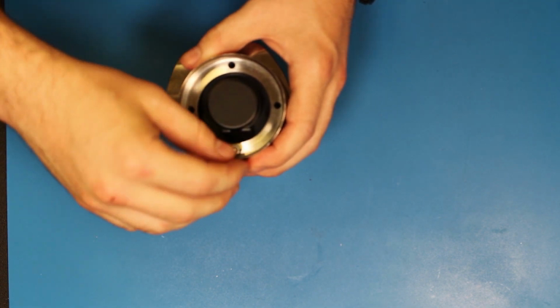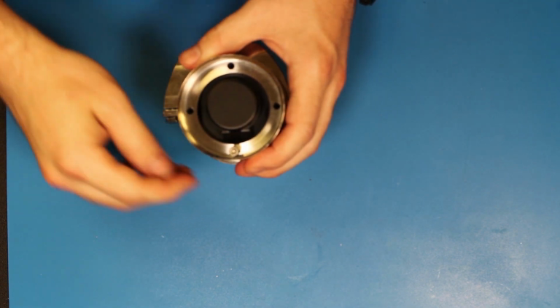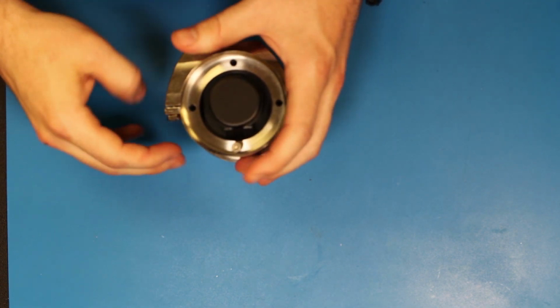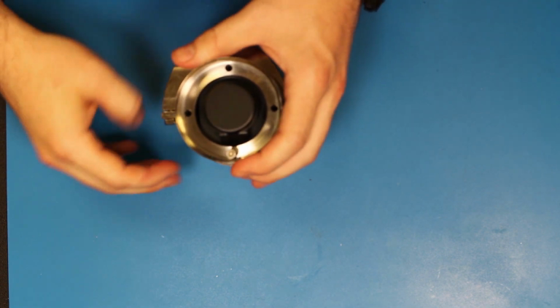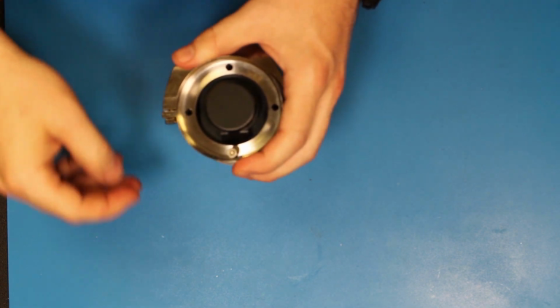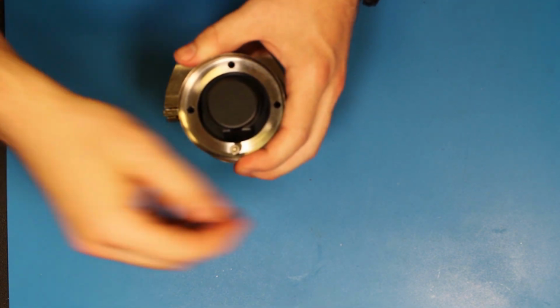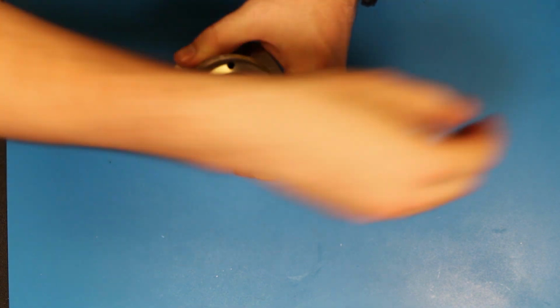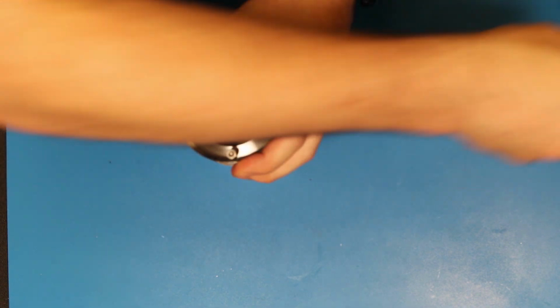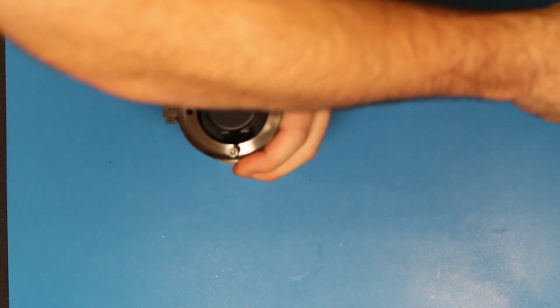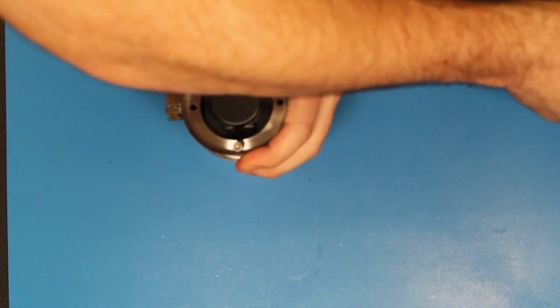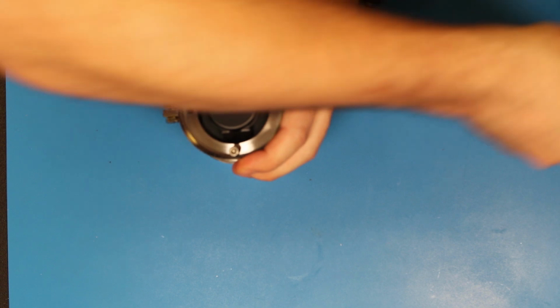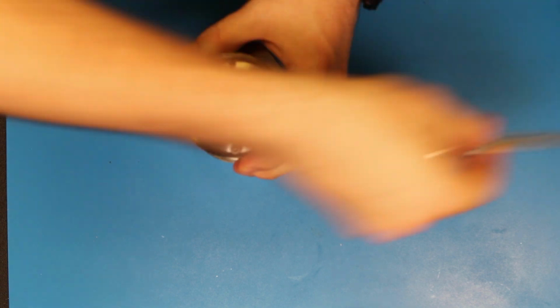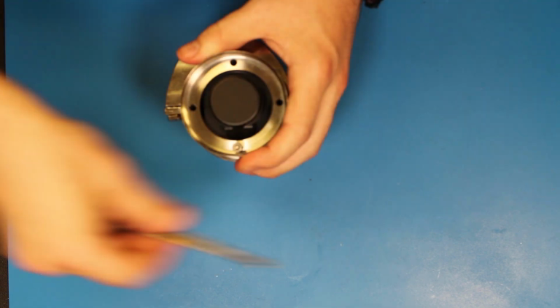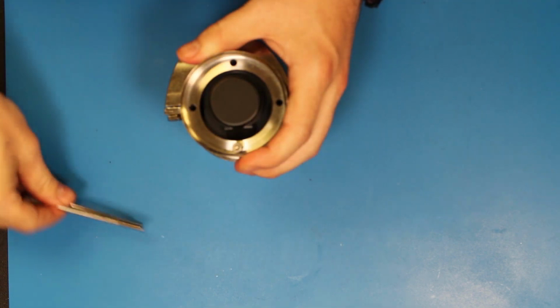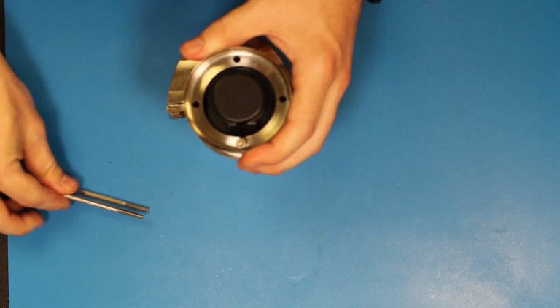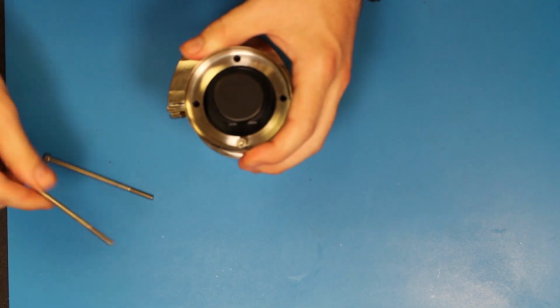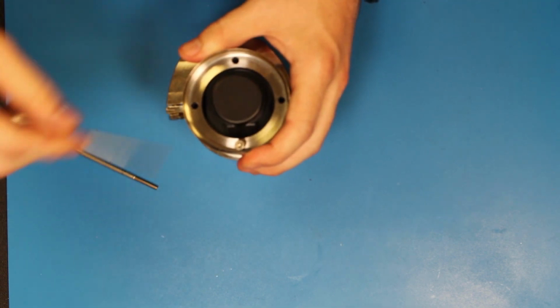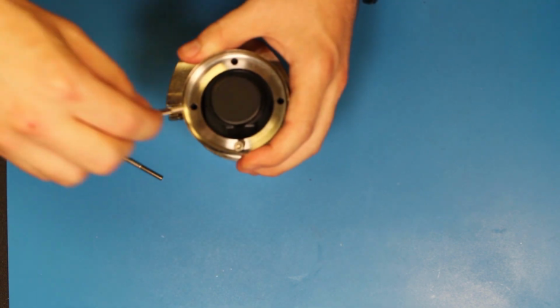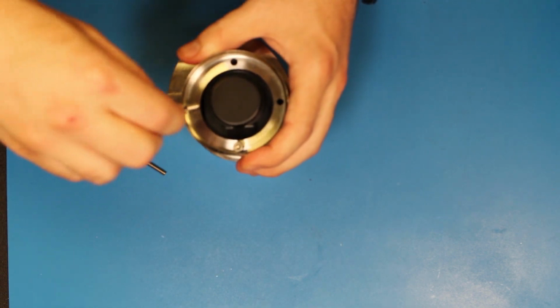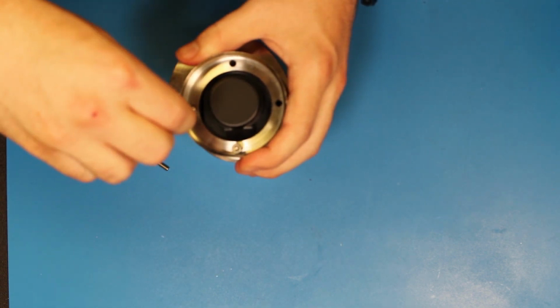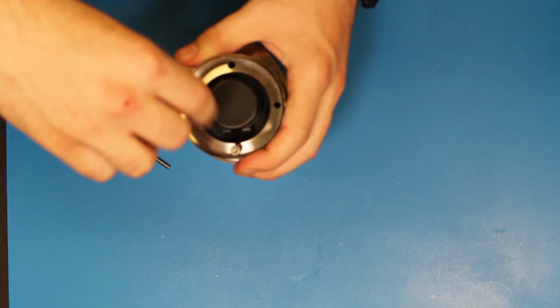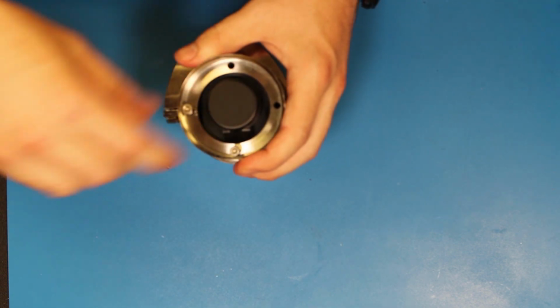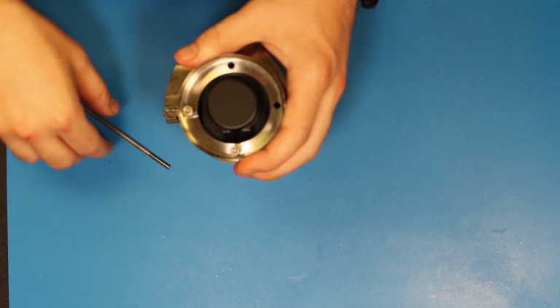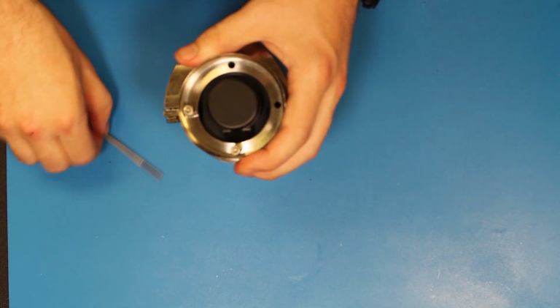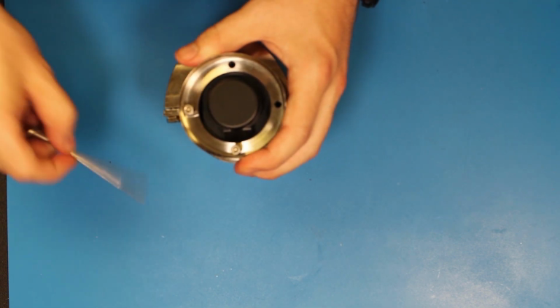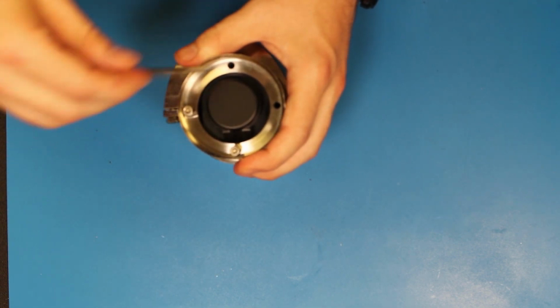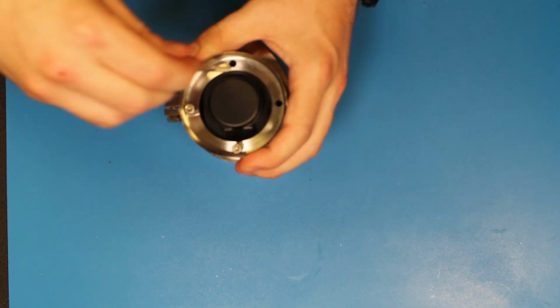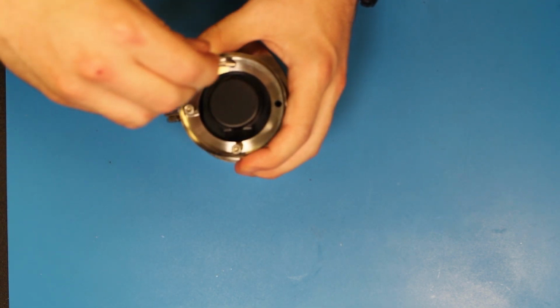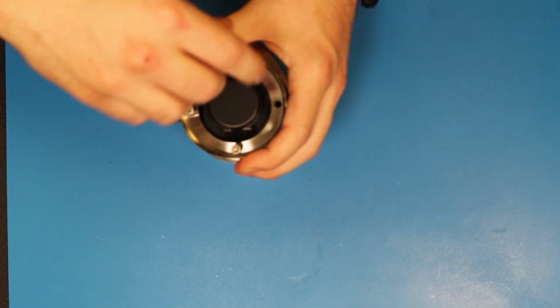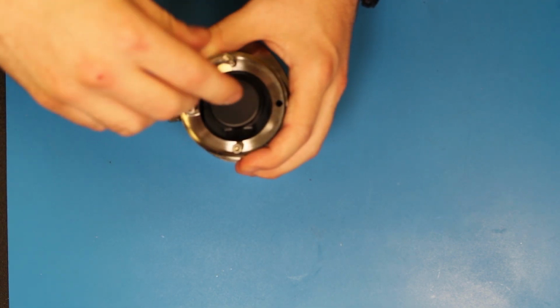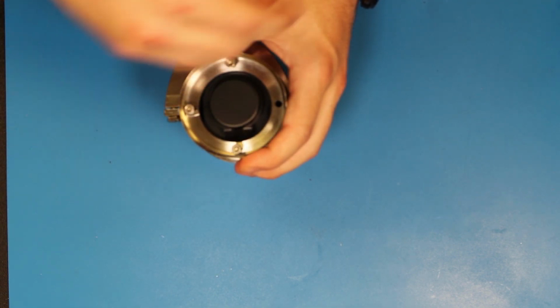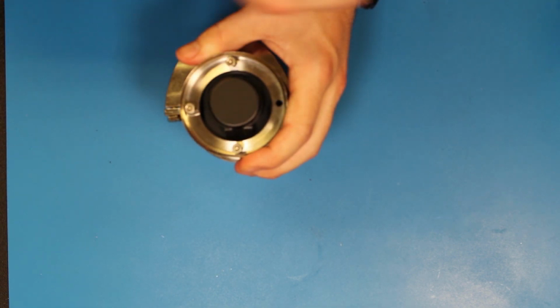Next, the four bolts are inserted into the camera puck, where they are aligned with the back bezel.